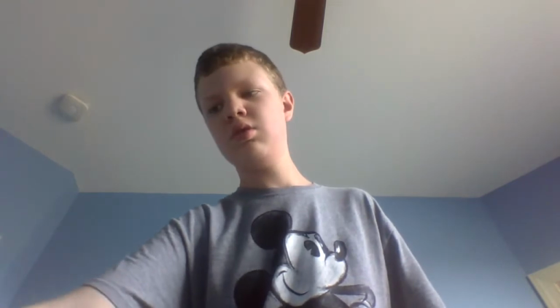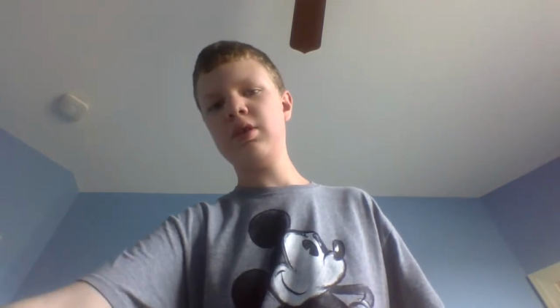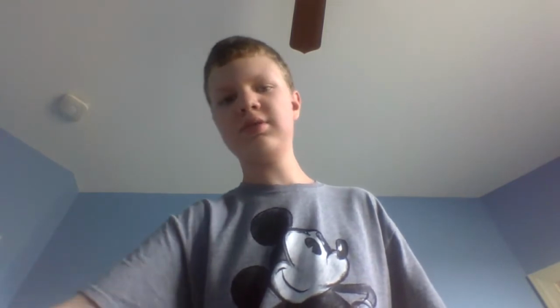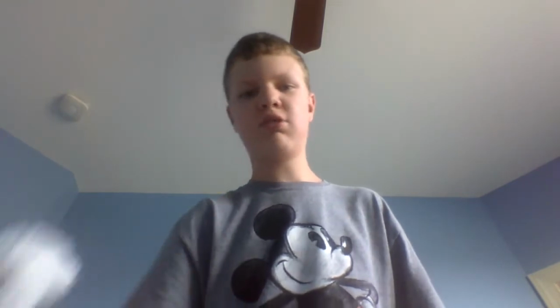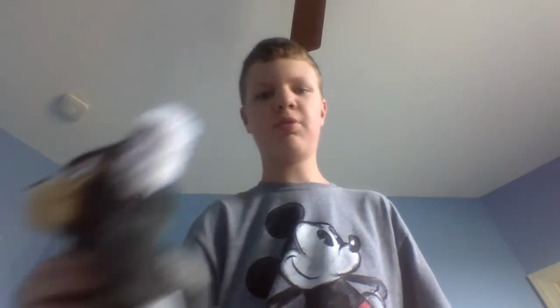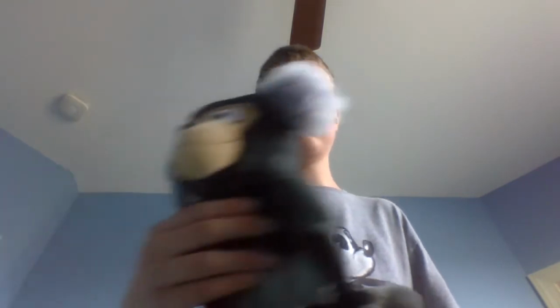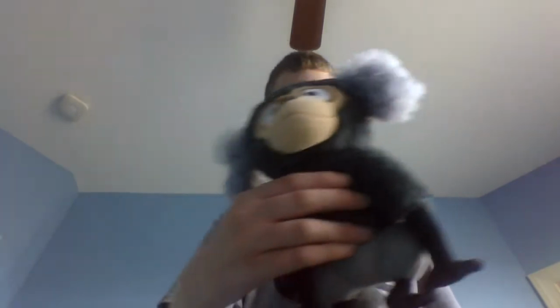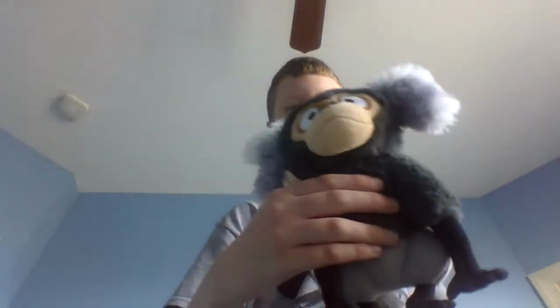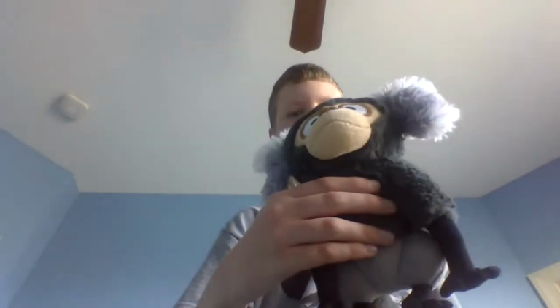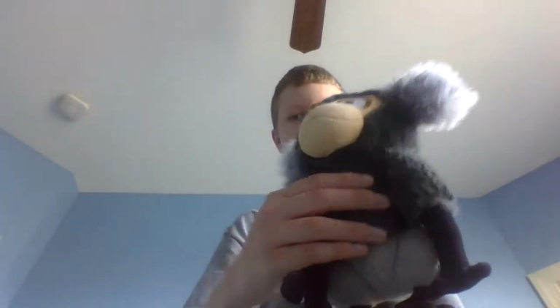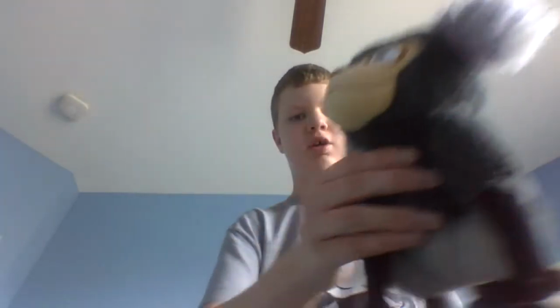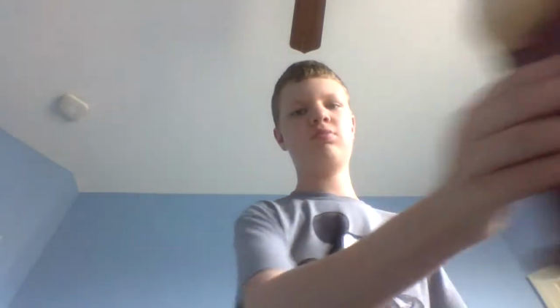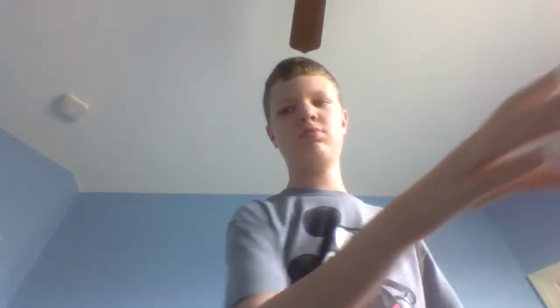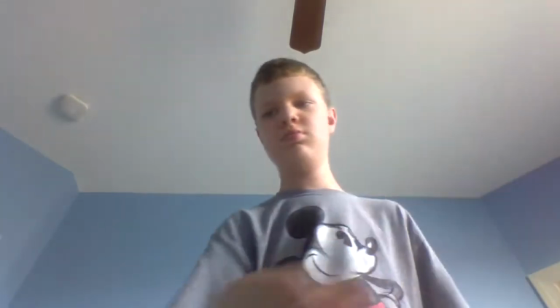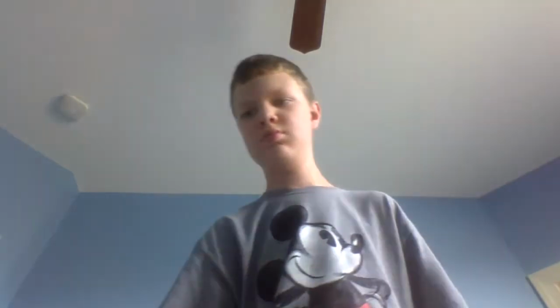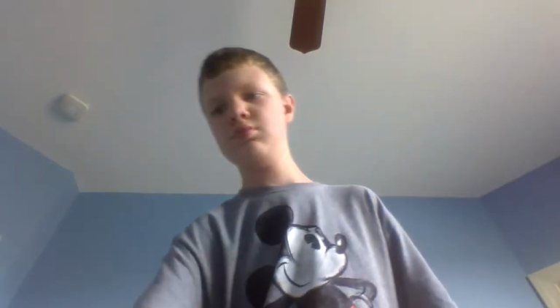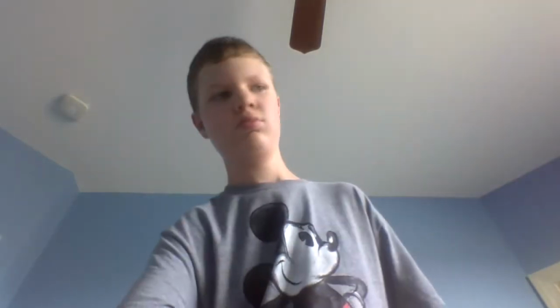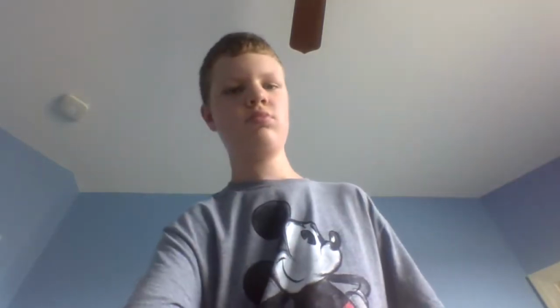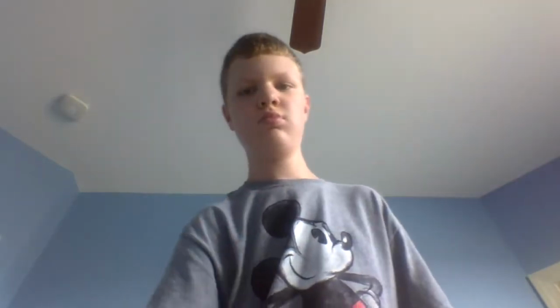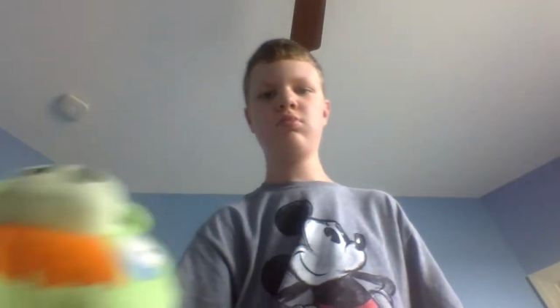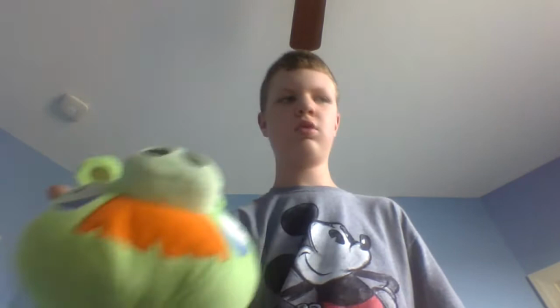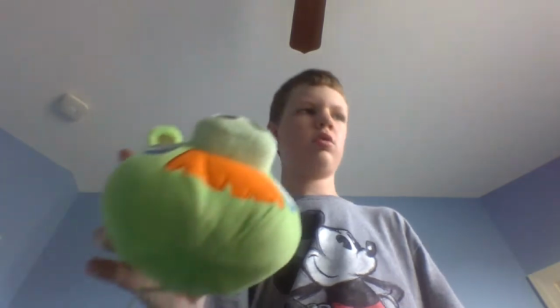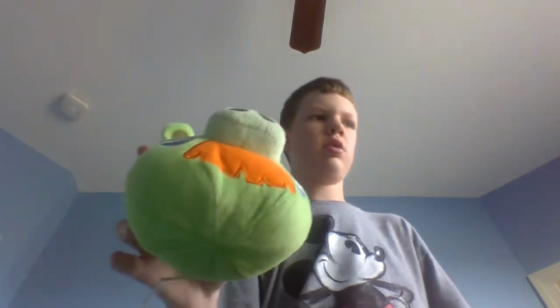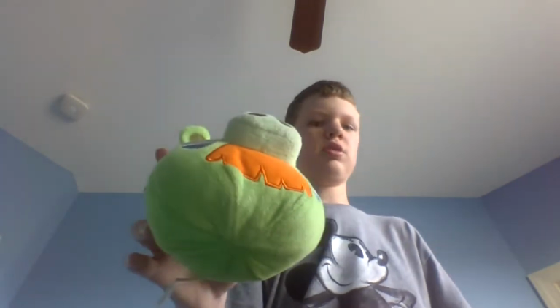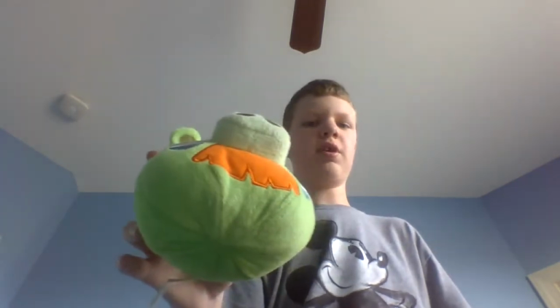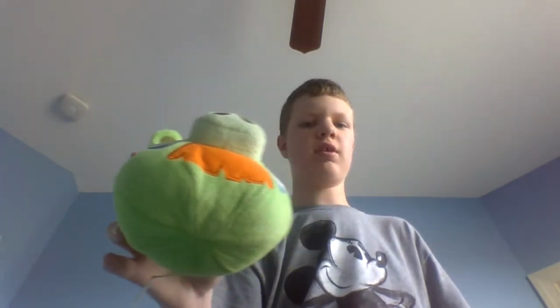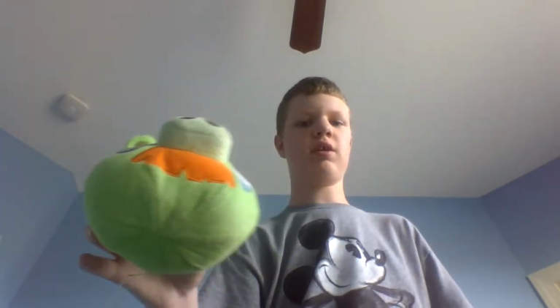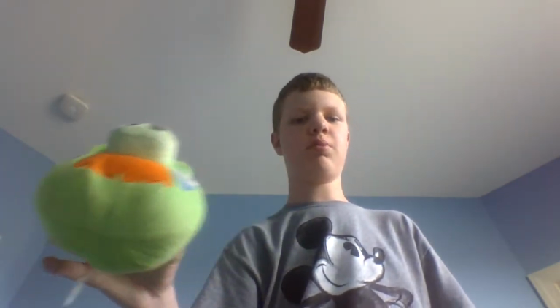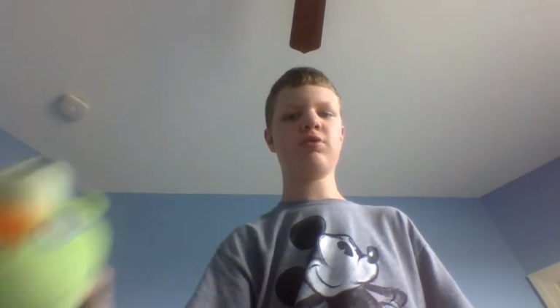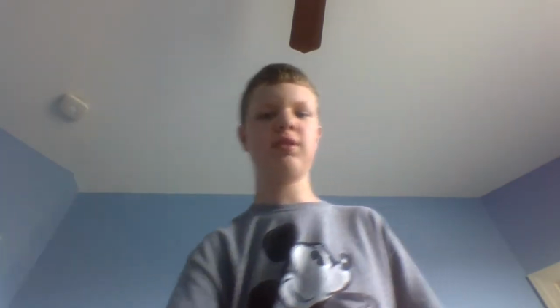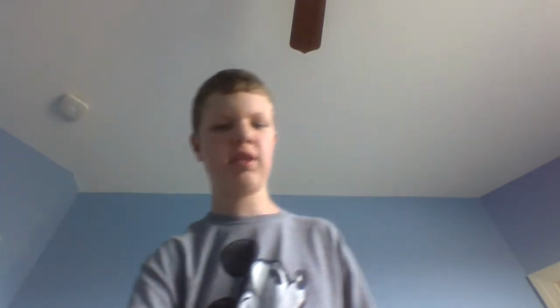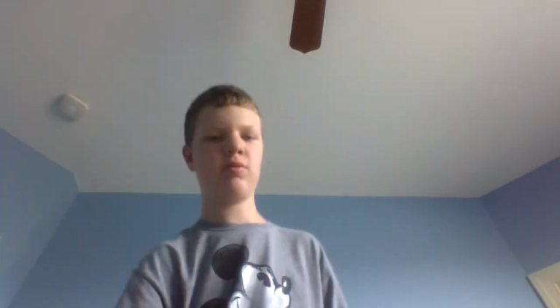Here's the Angry Birds Stuffed Animal from Rio. Here's a Pig. Angry Birds Stuffed Animal.